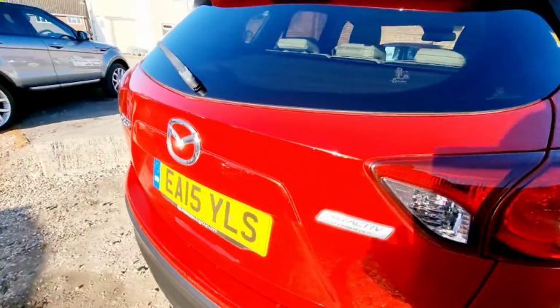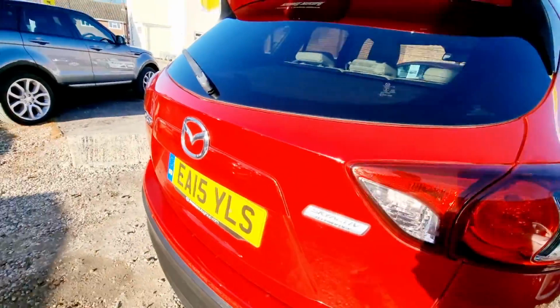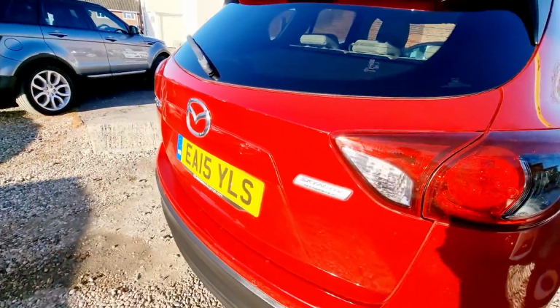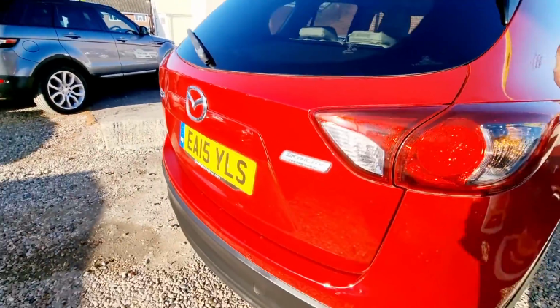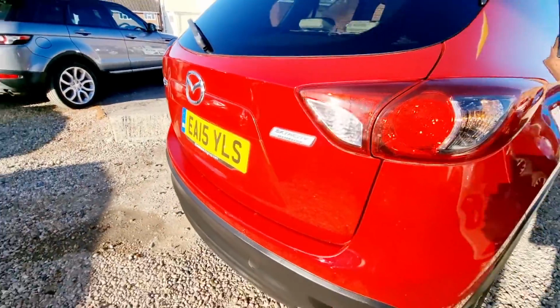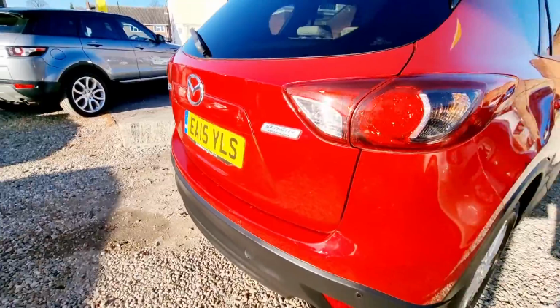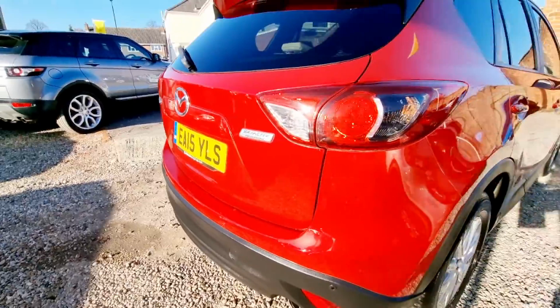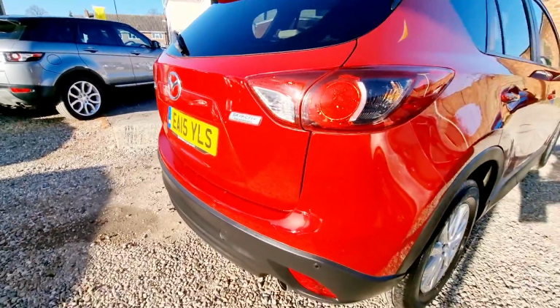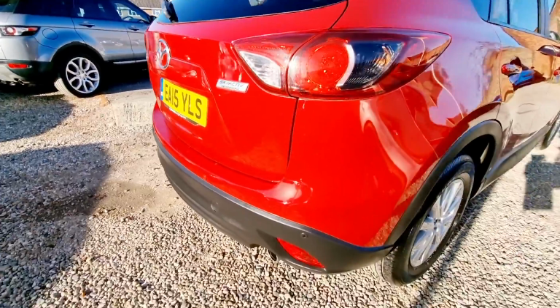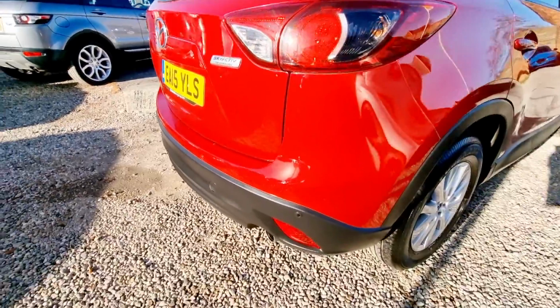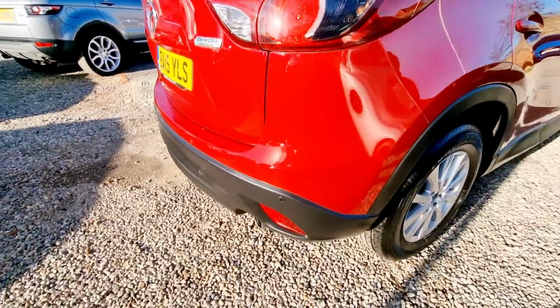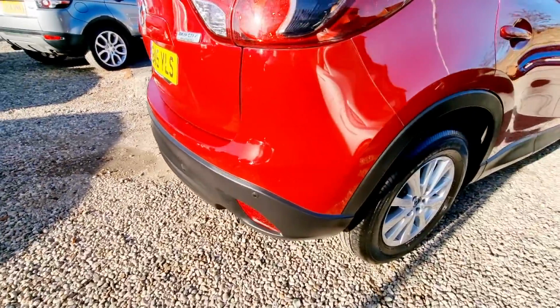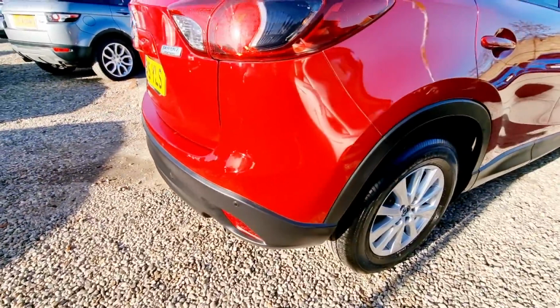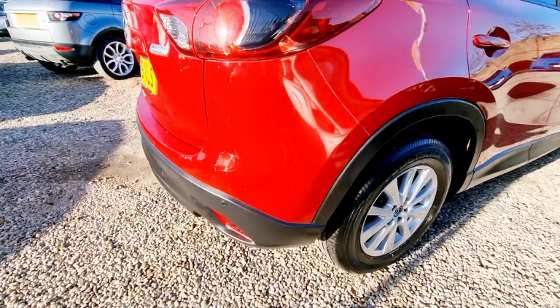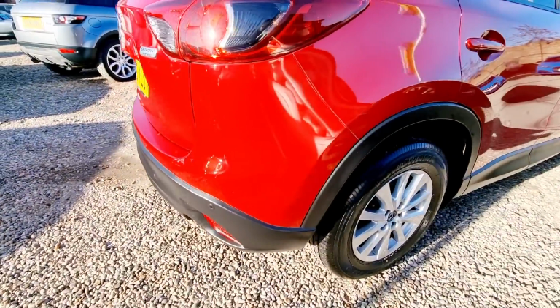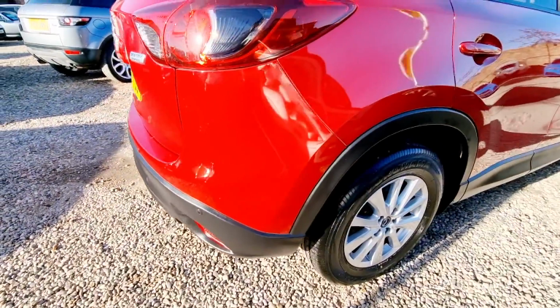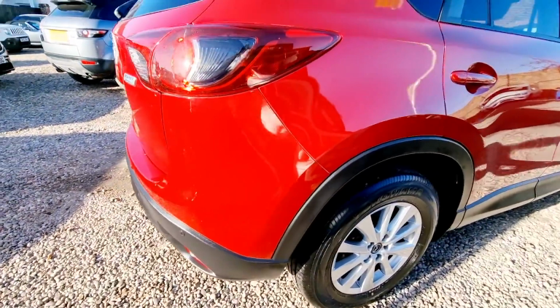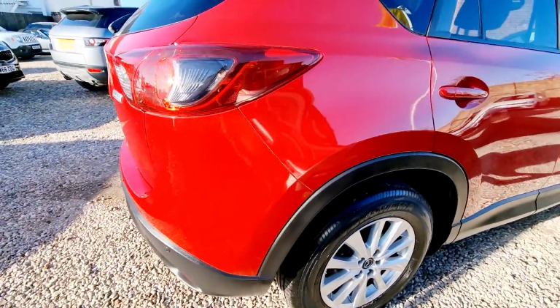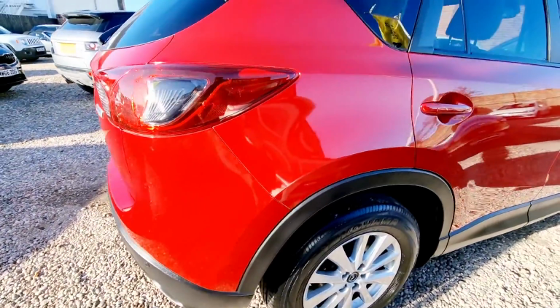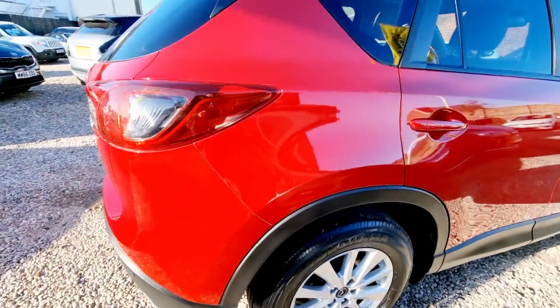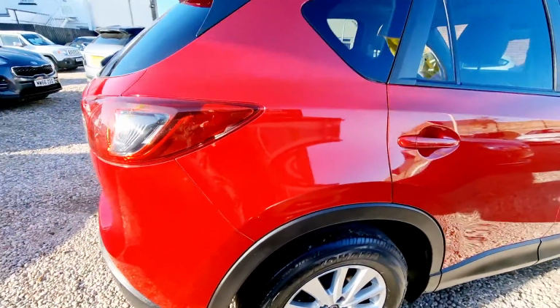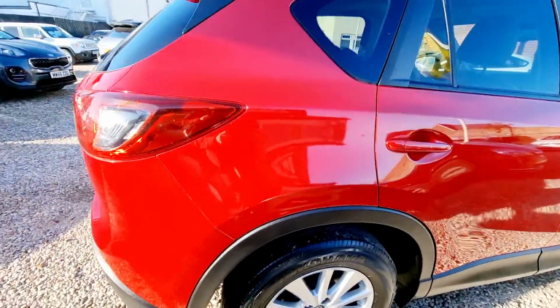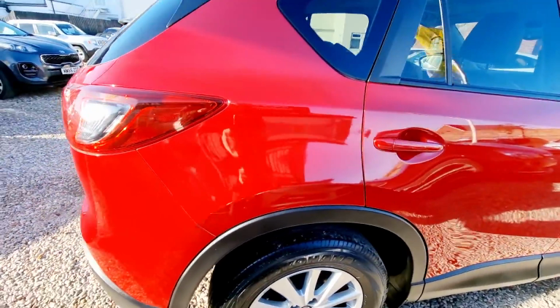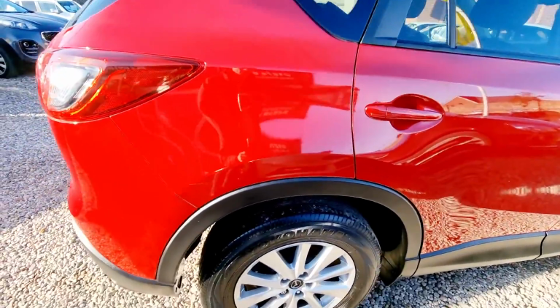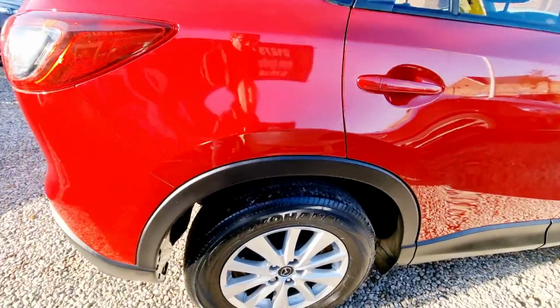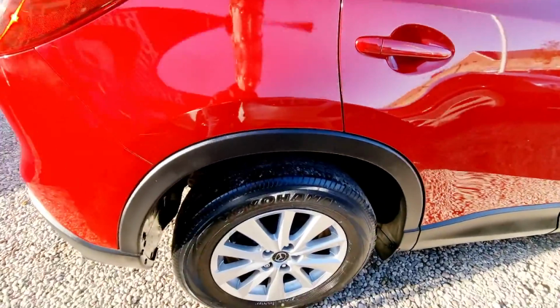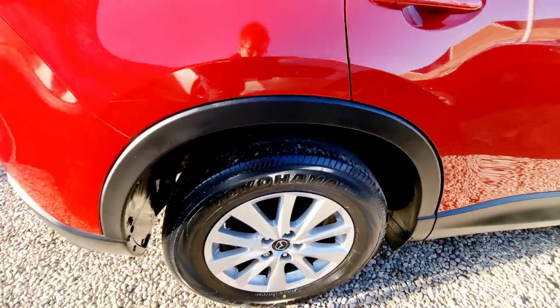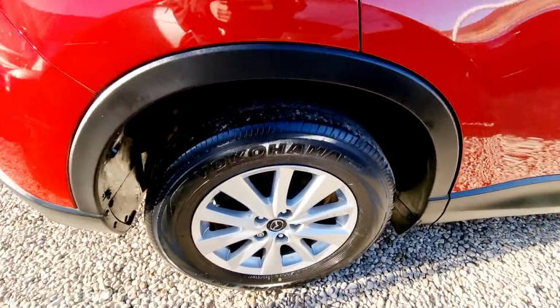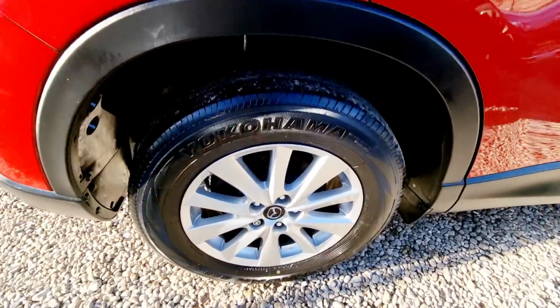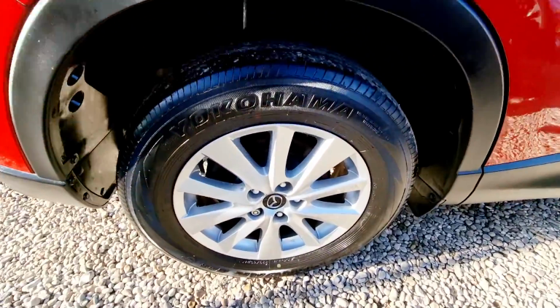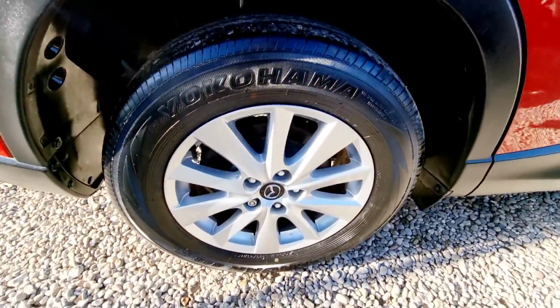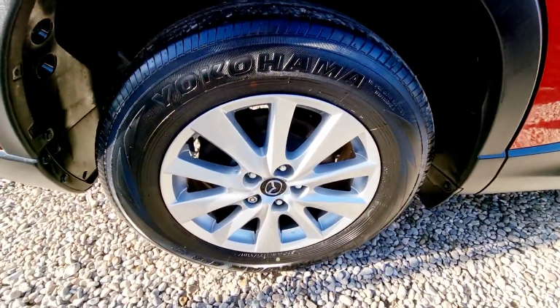This vehicle is in lovely condition inside and out and will be fully prepared and valeted before collection.